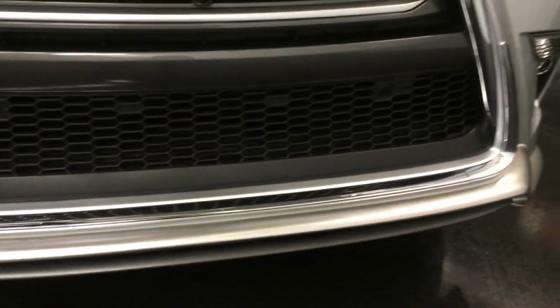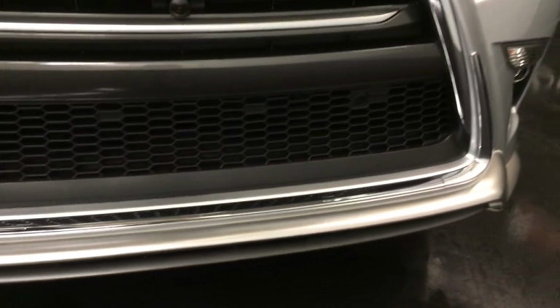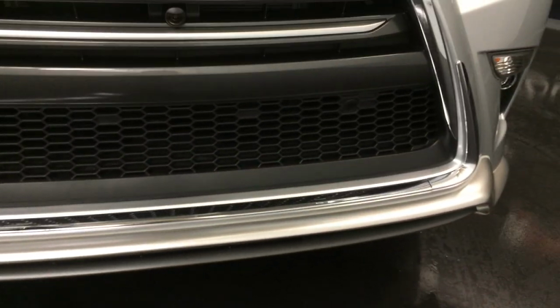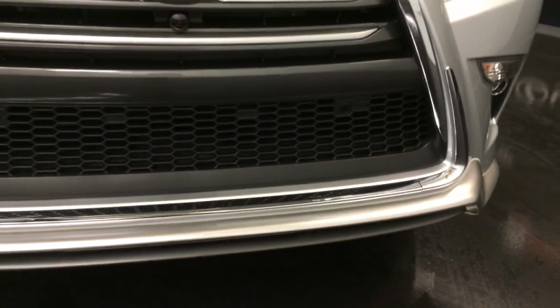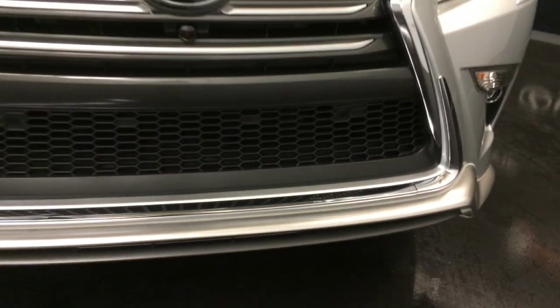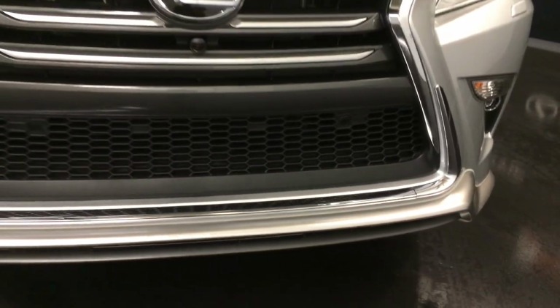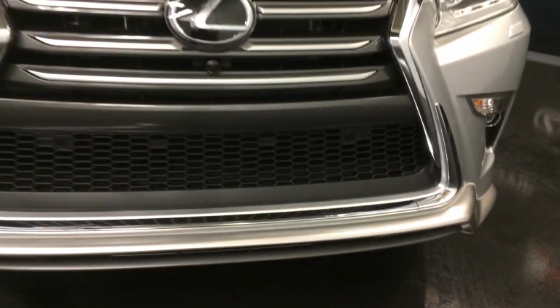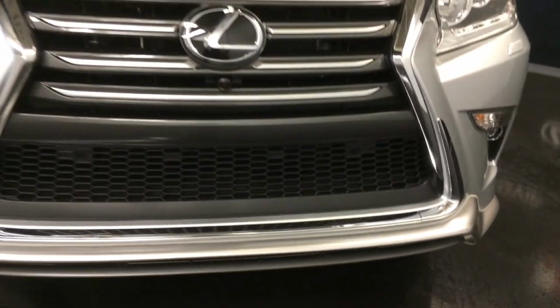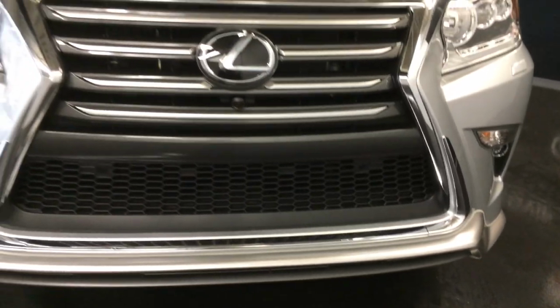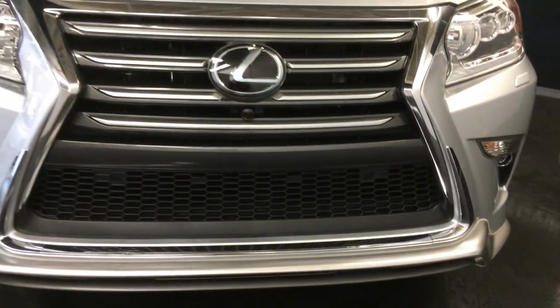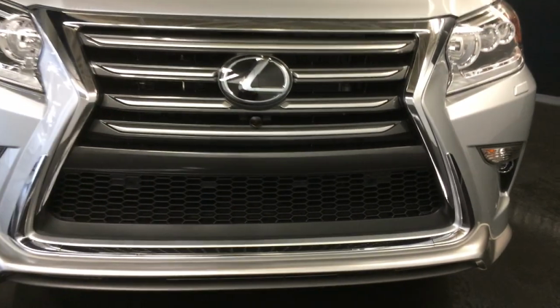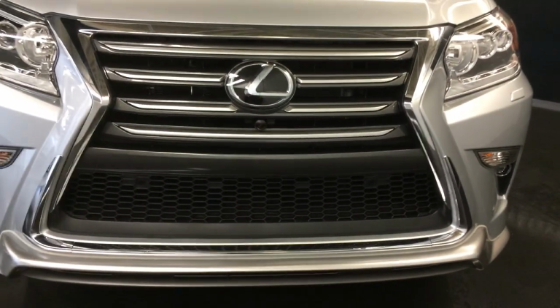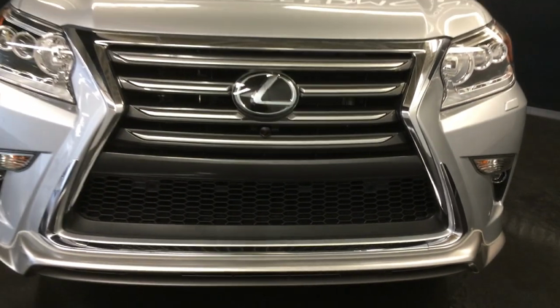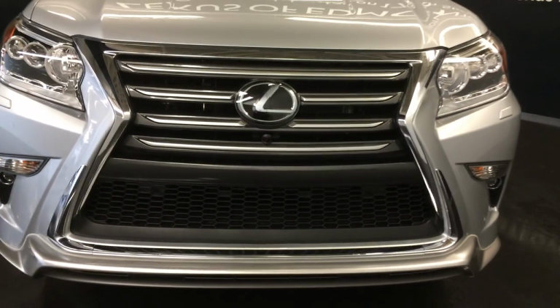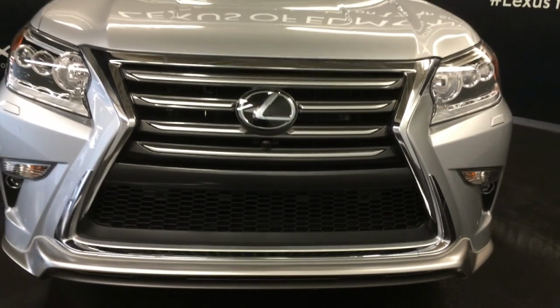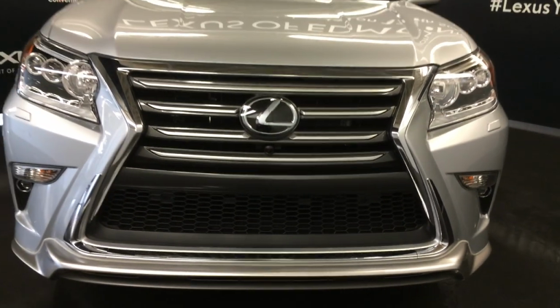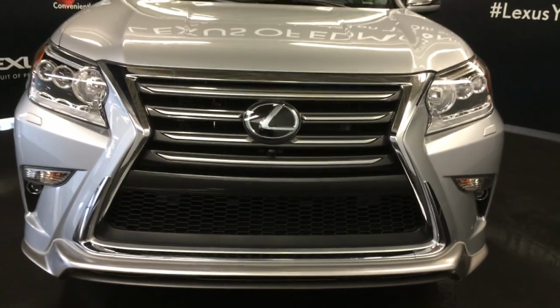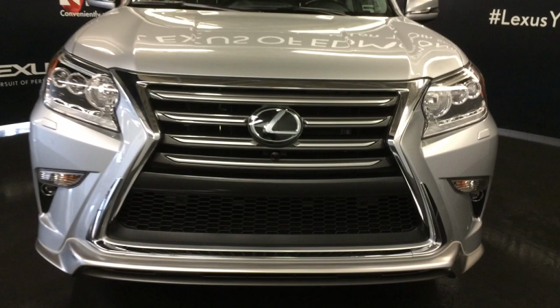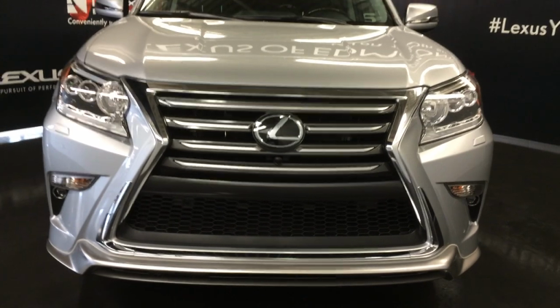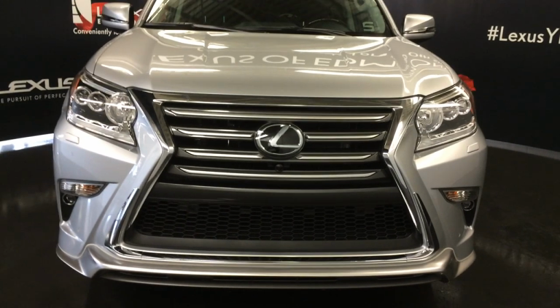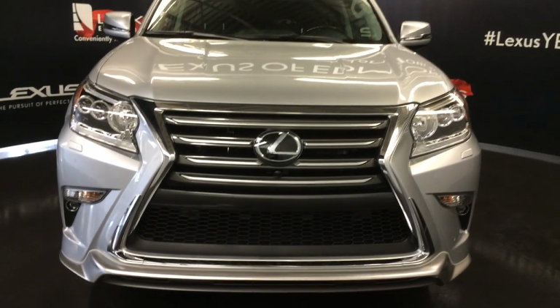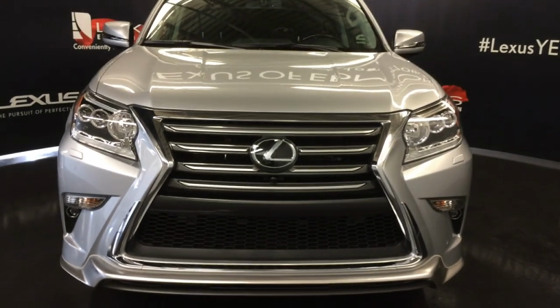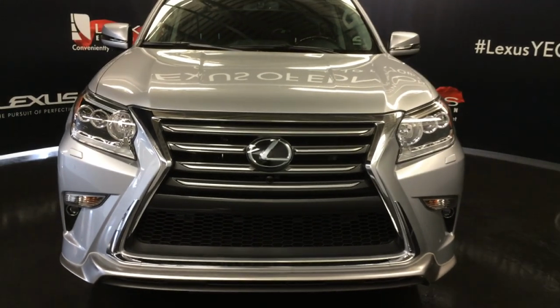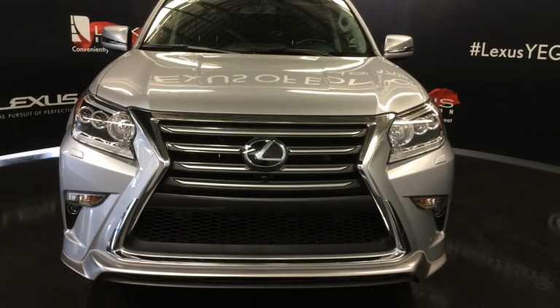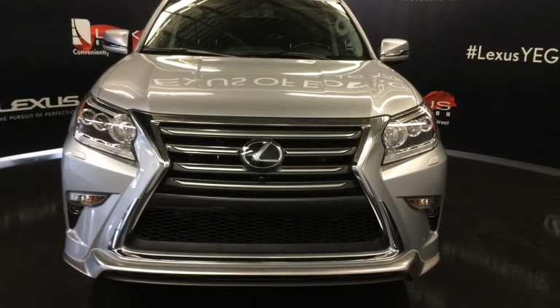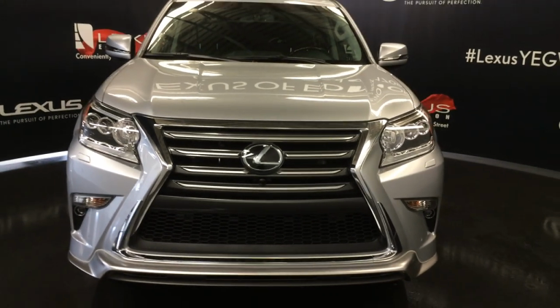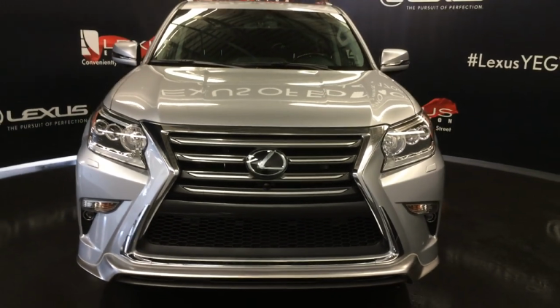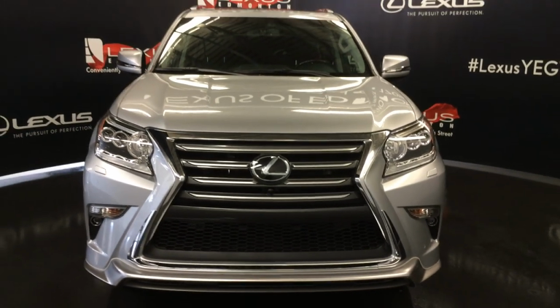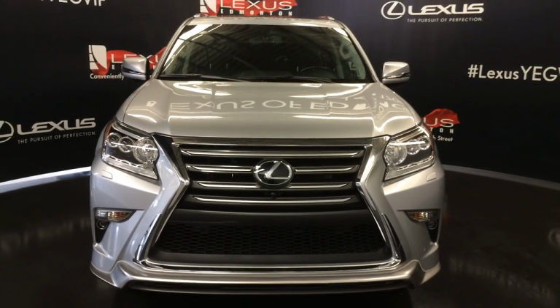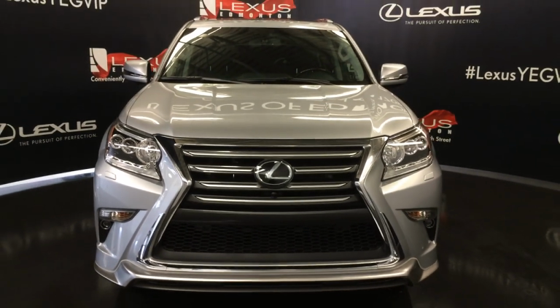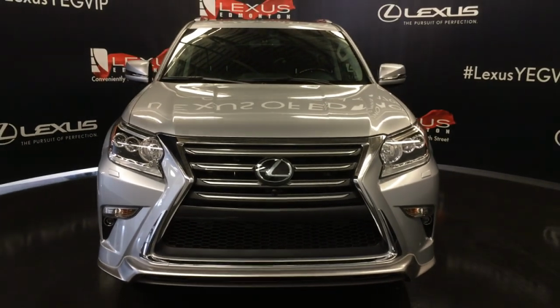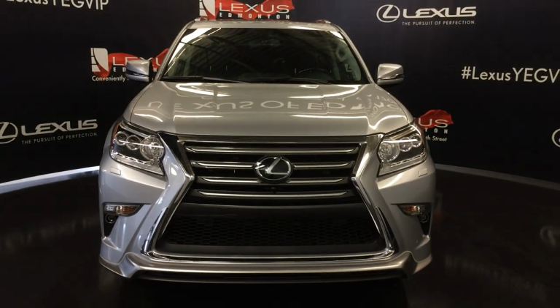Come on down to Lexus of Edmonton and check out all the new 2017 GXs.